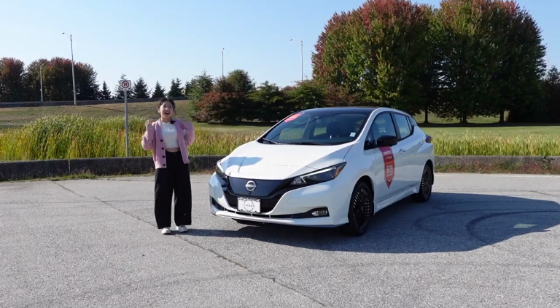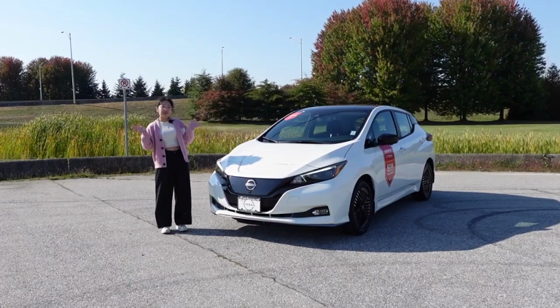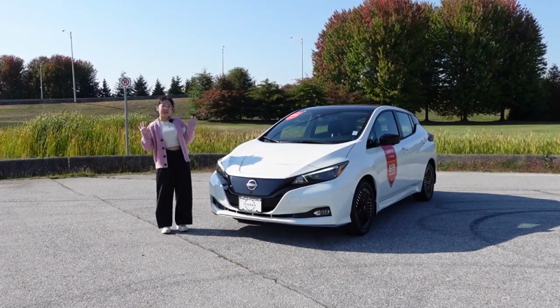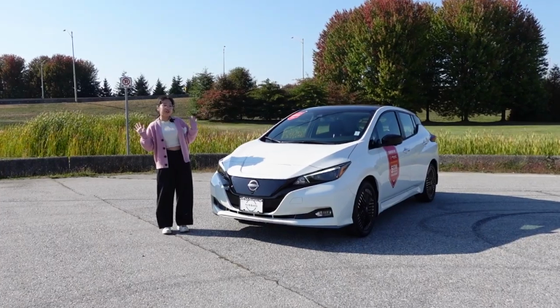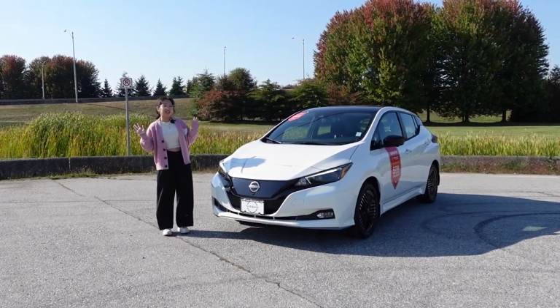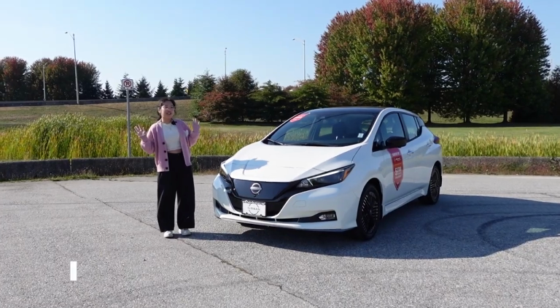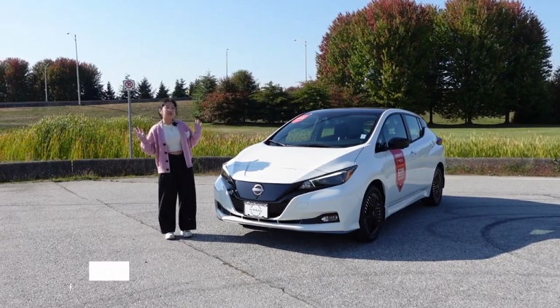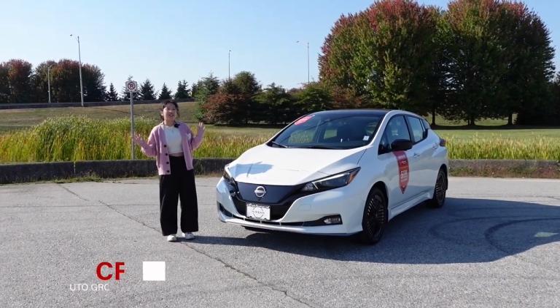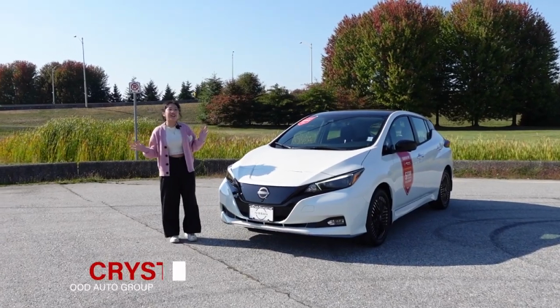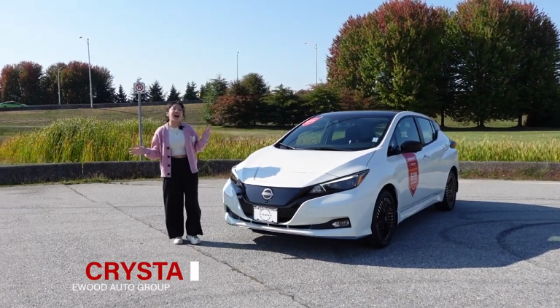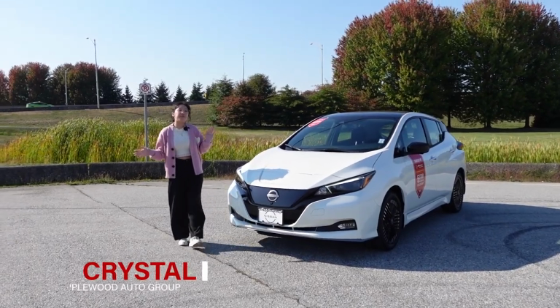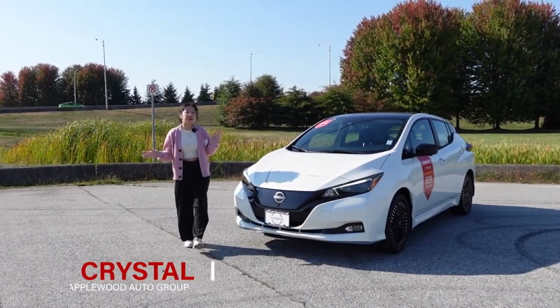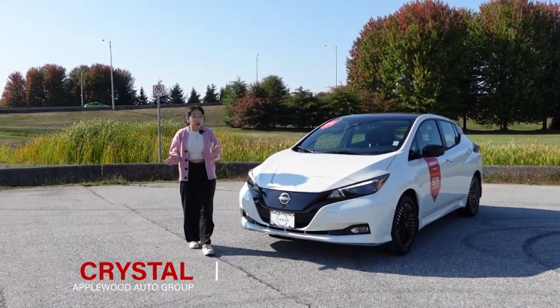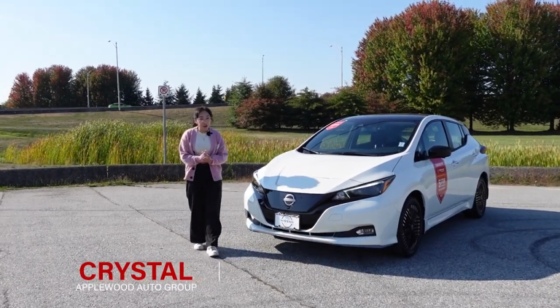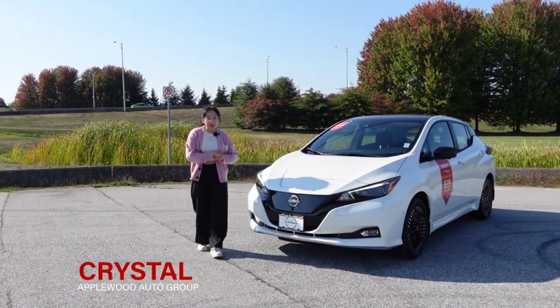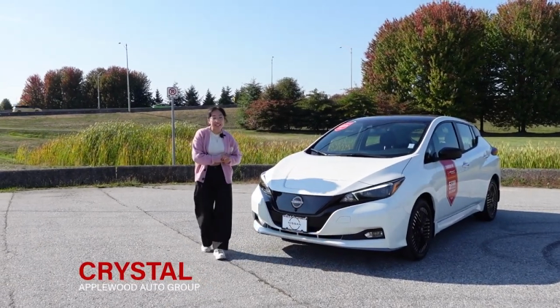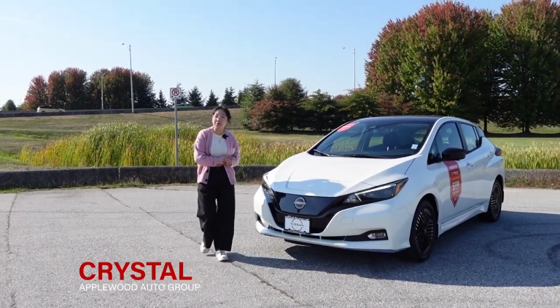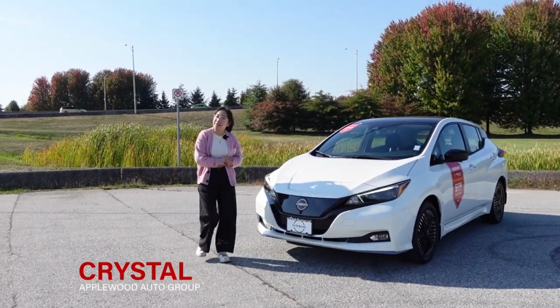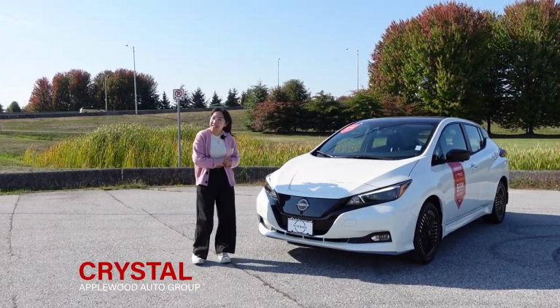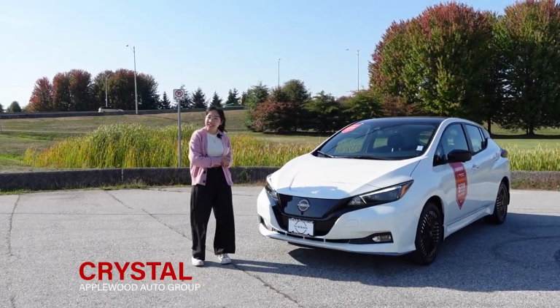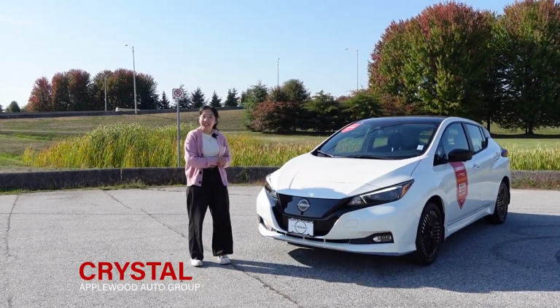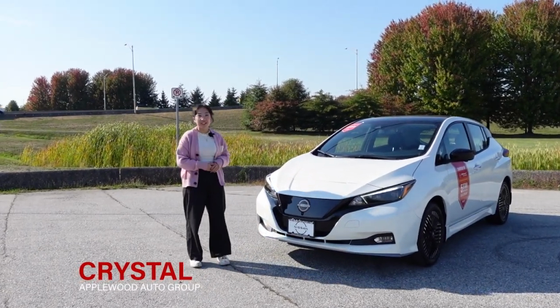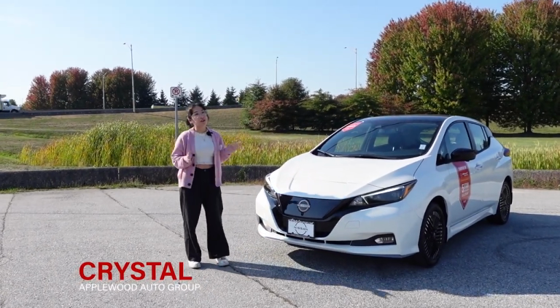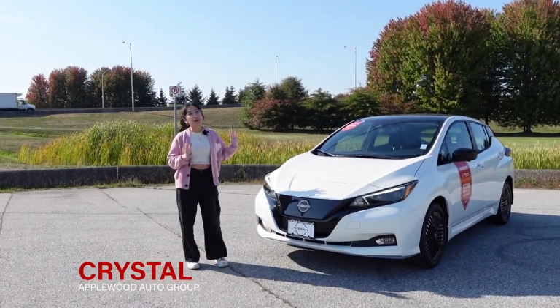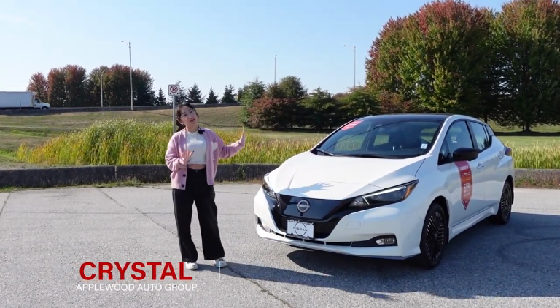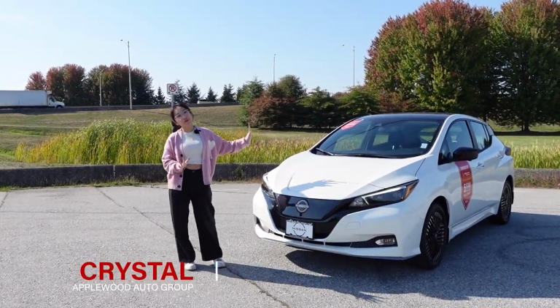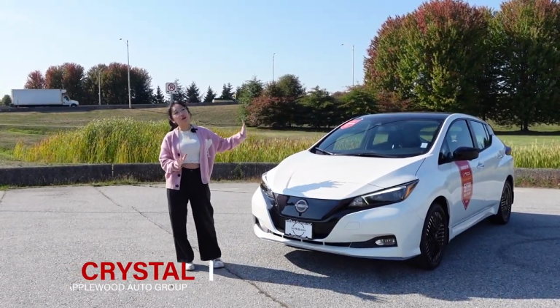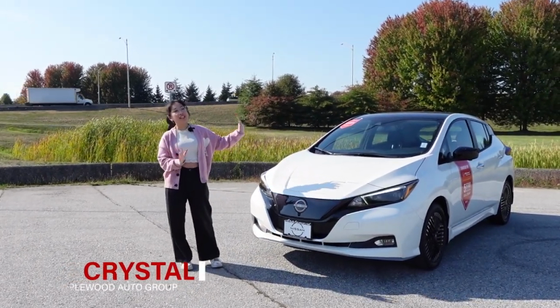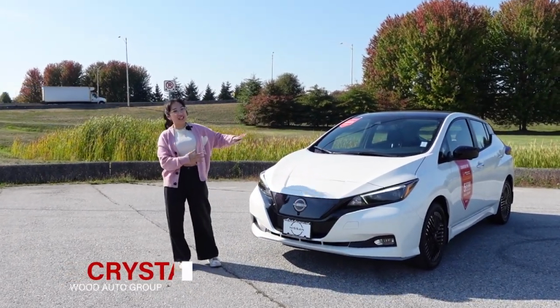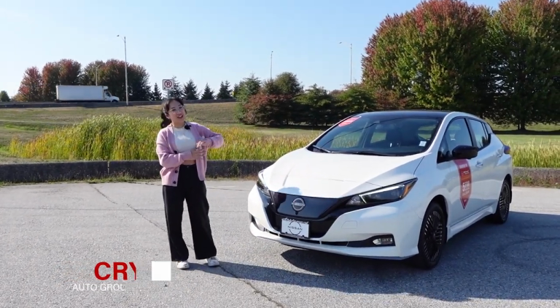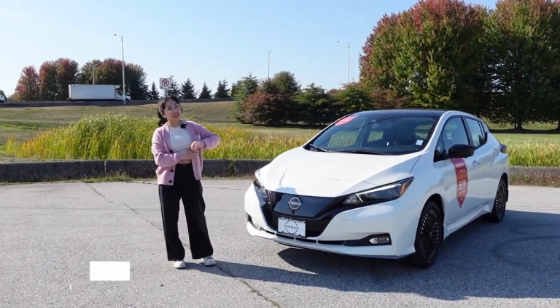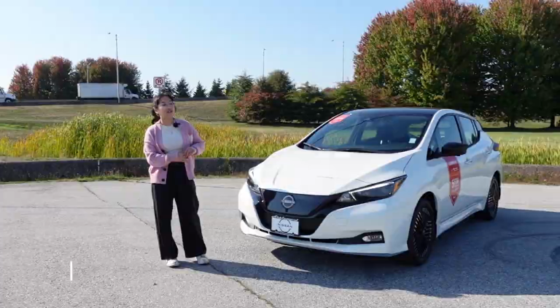Hi everyone, it's Chris Lake here with the Outboard Auto Group and today we'll be taking a look at the new 2024 Nissan LEAF.